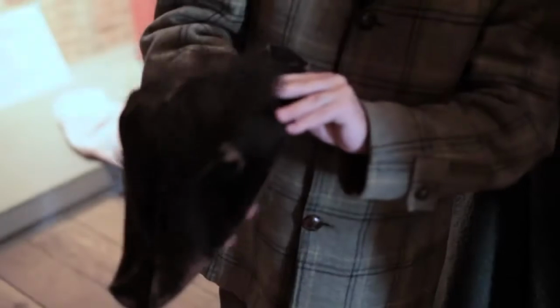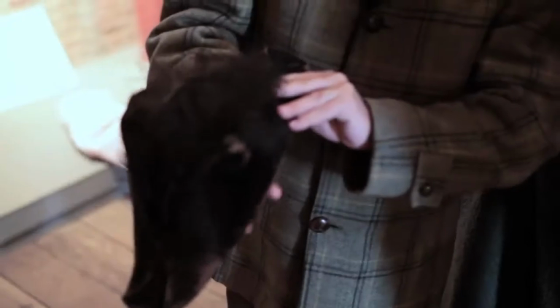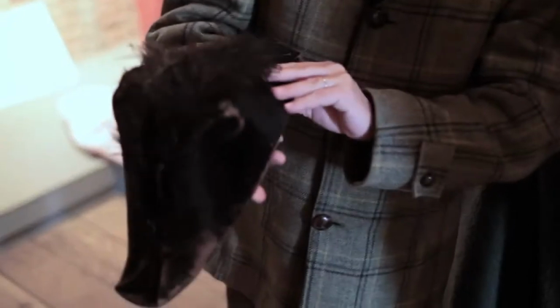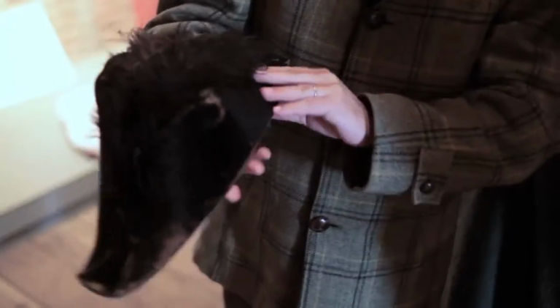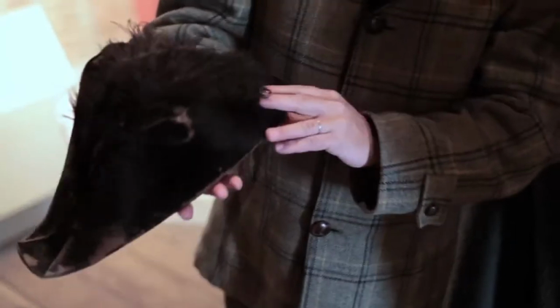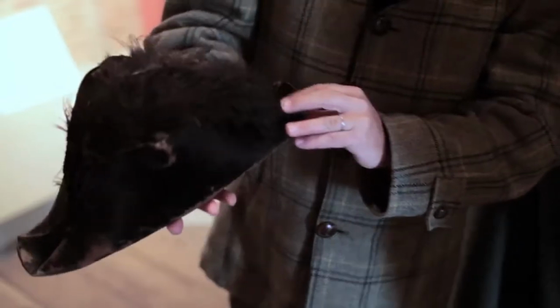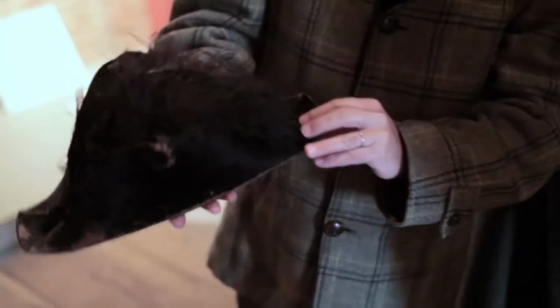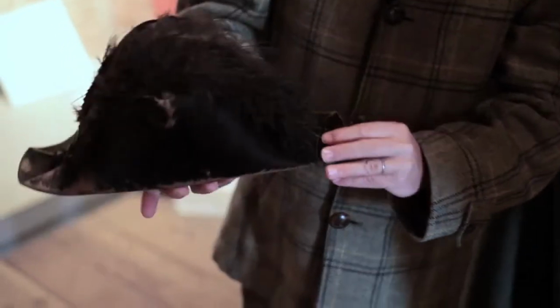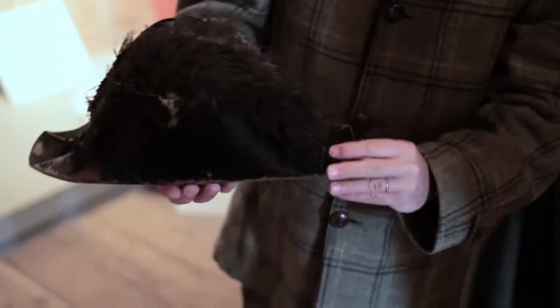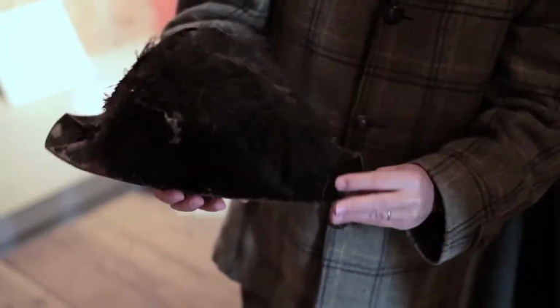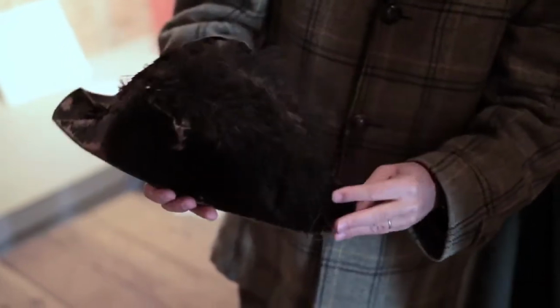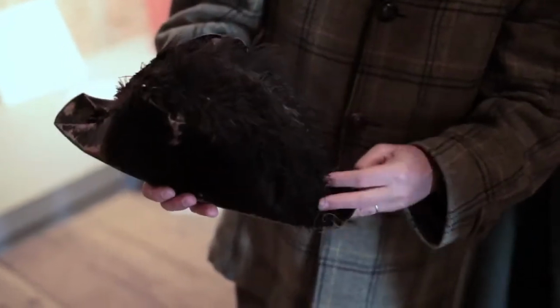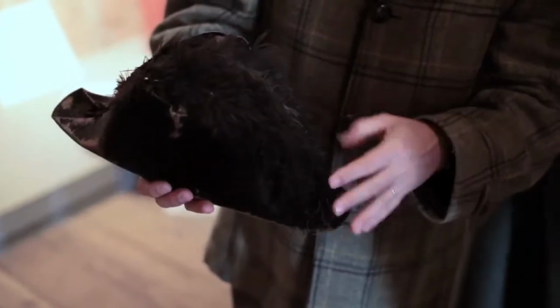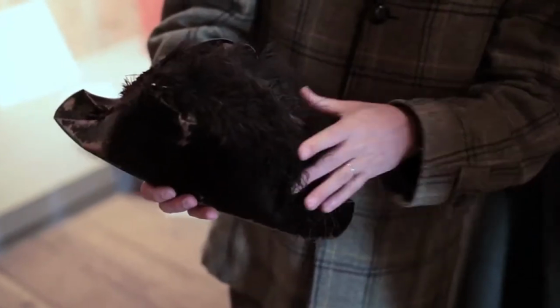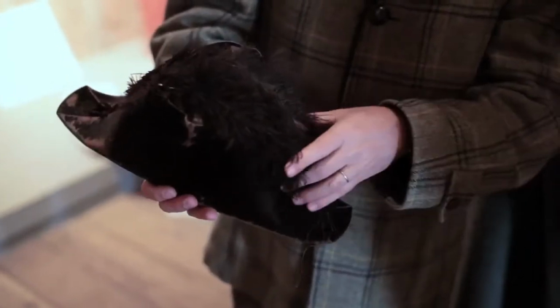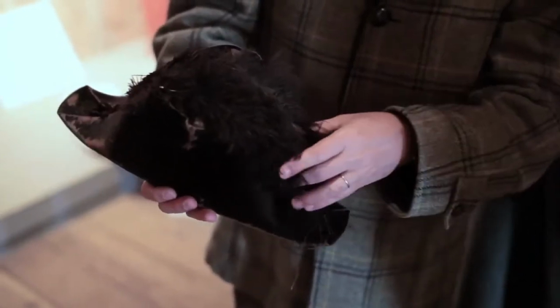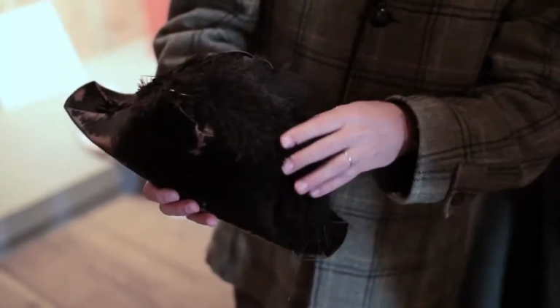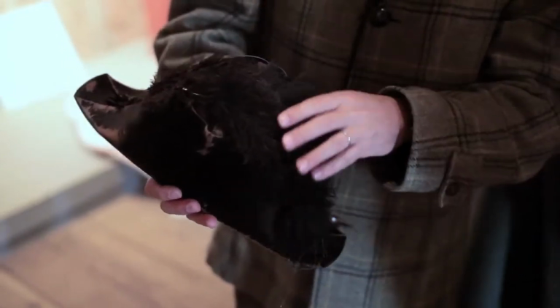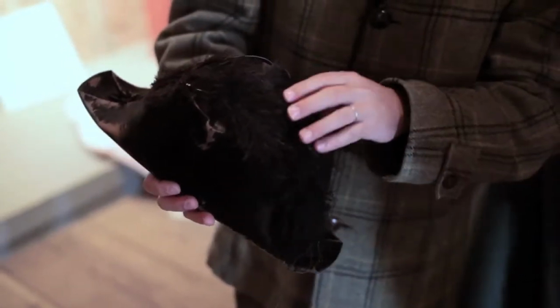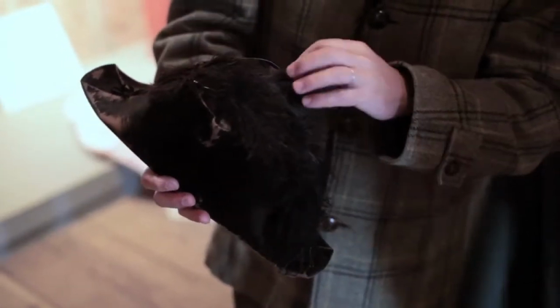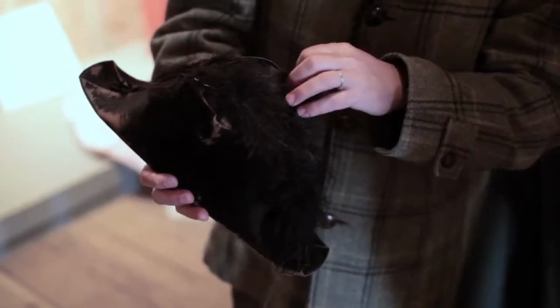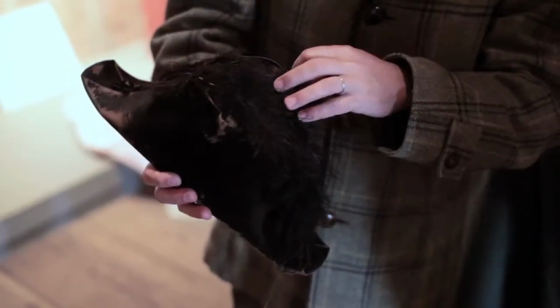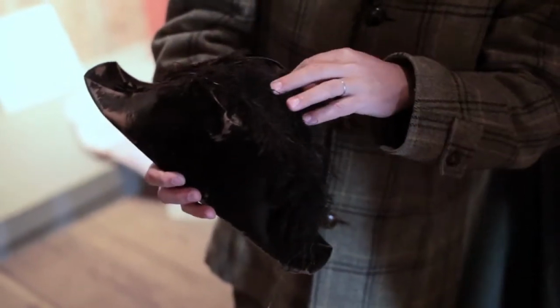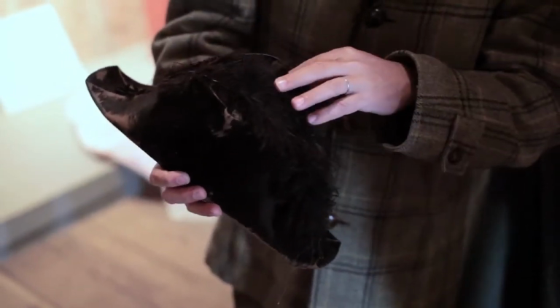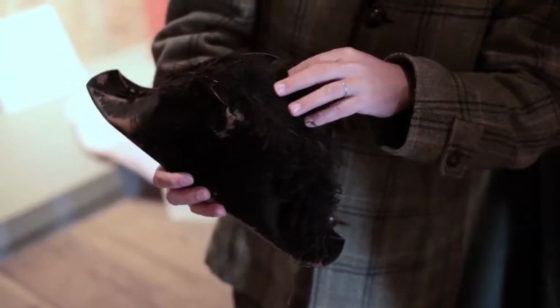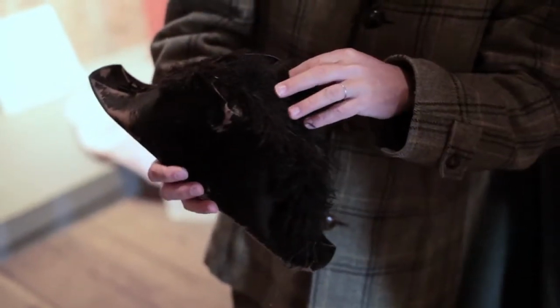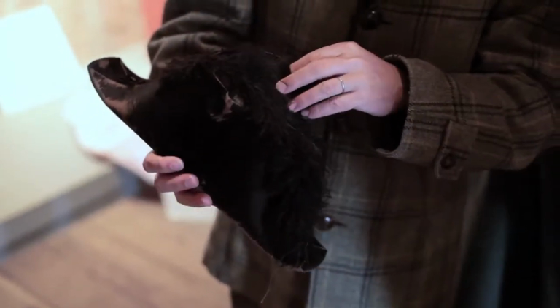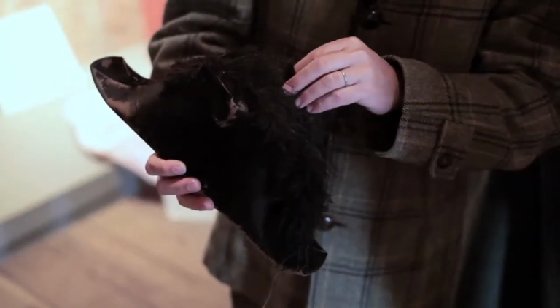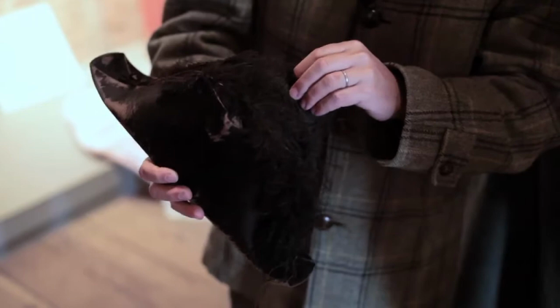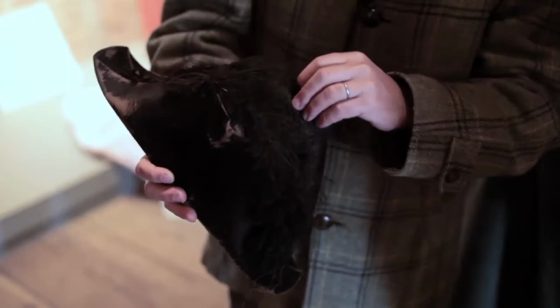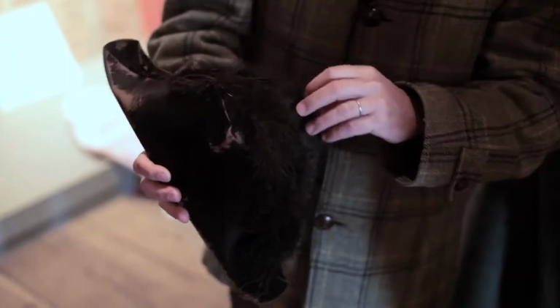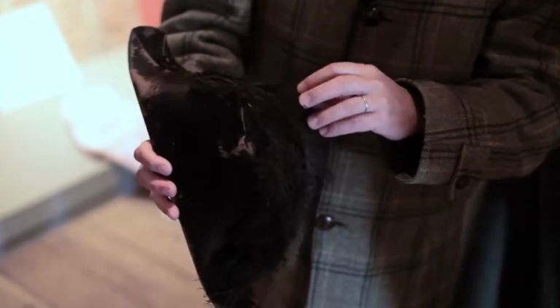It's a military hat of some sort. I don't know if it's decorative or functional.